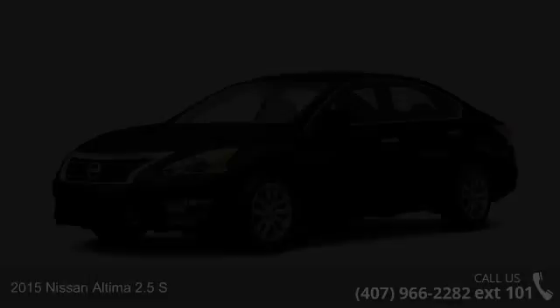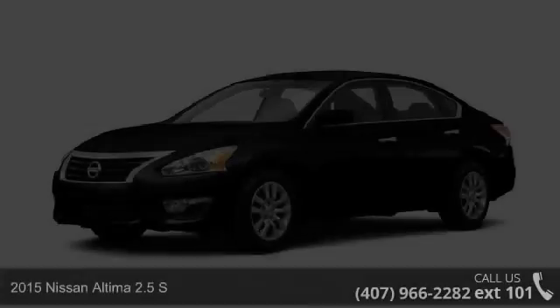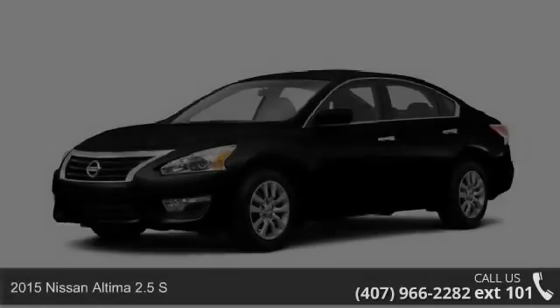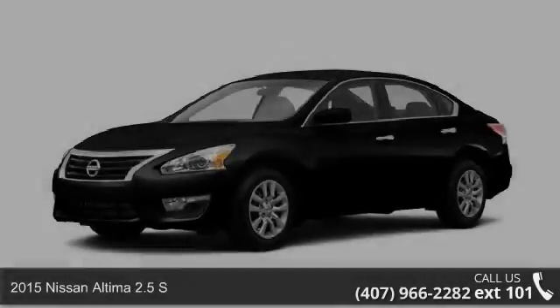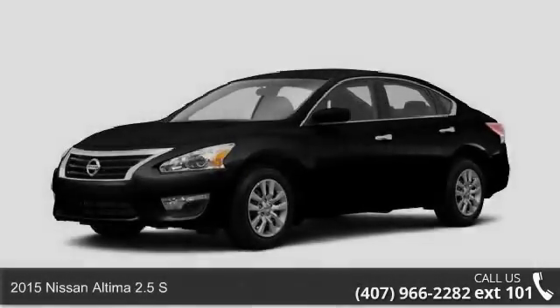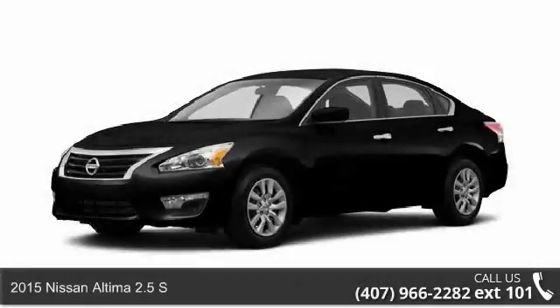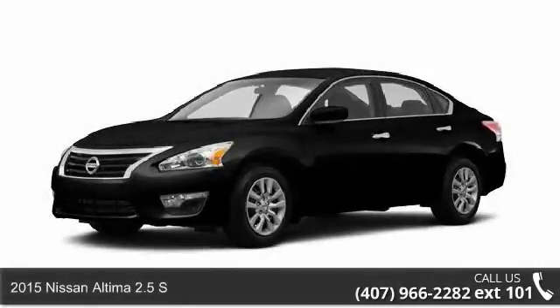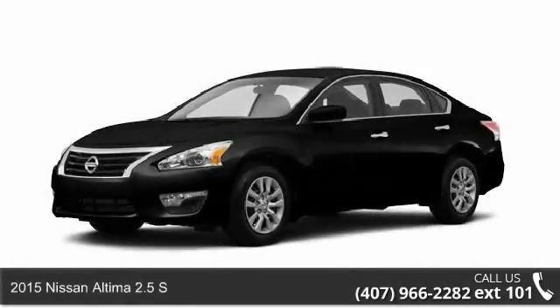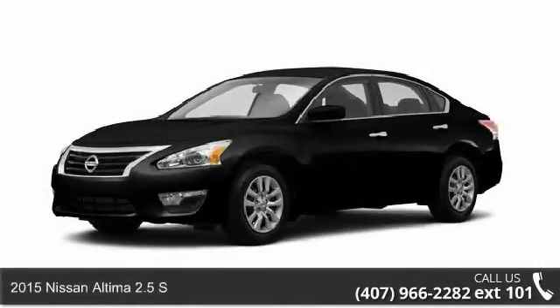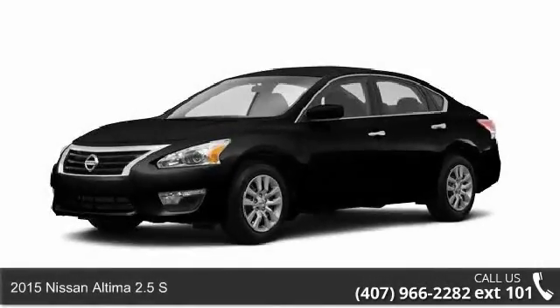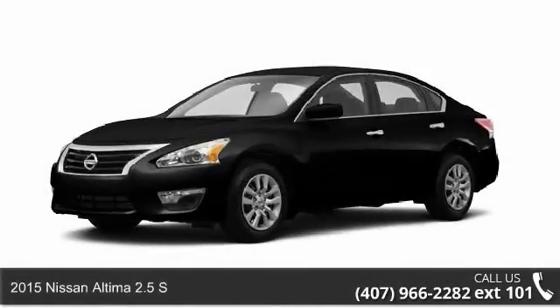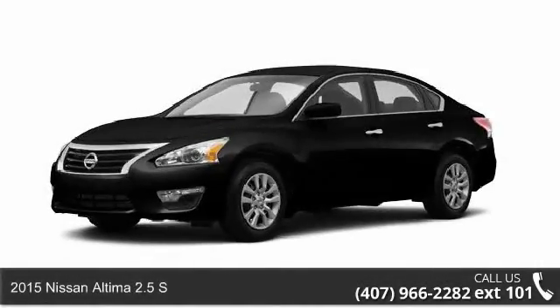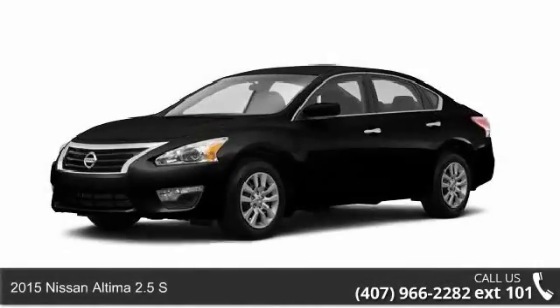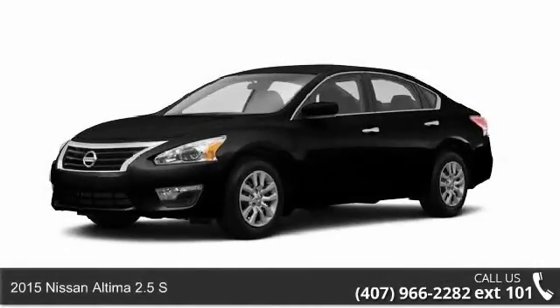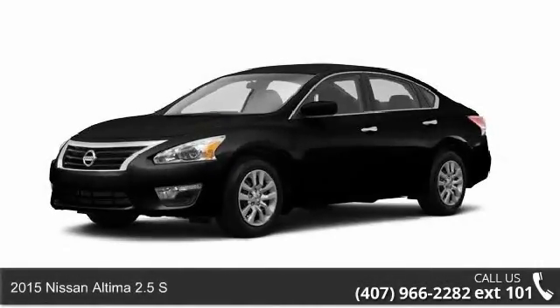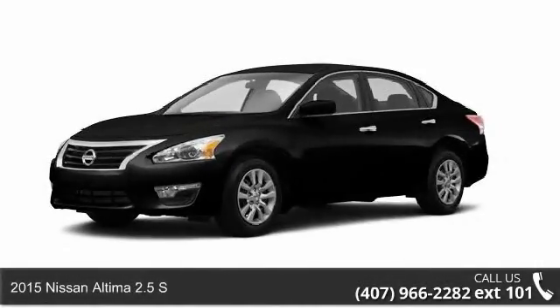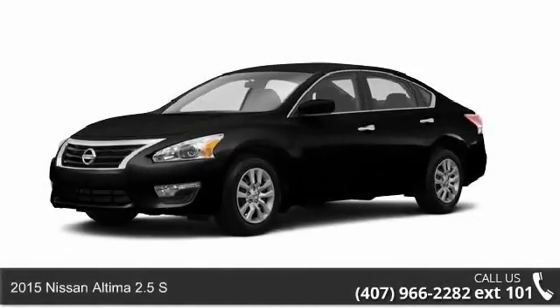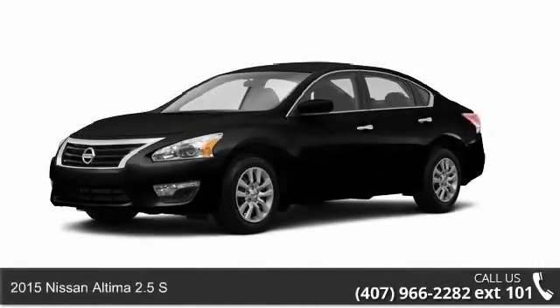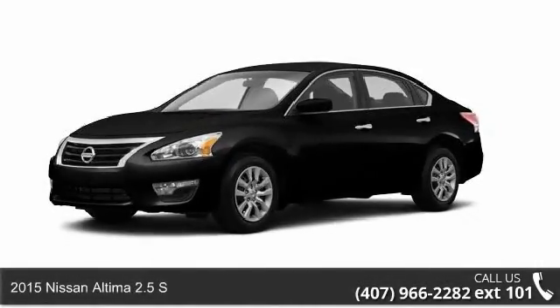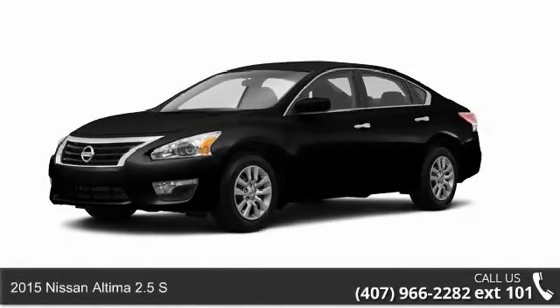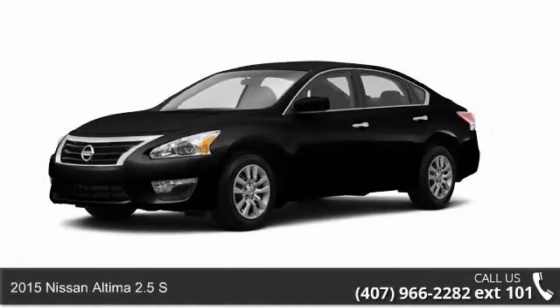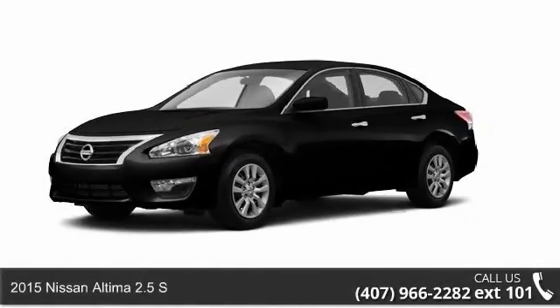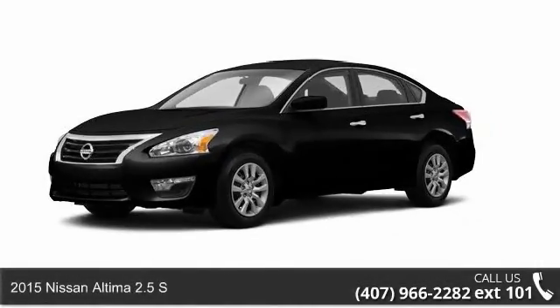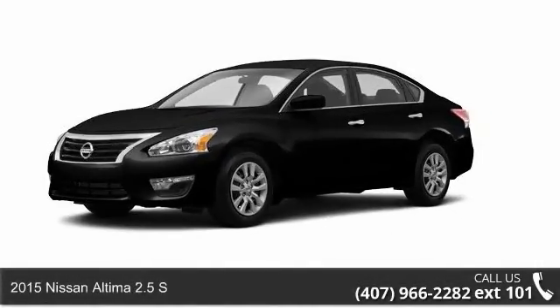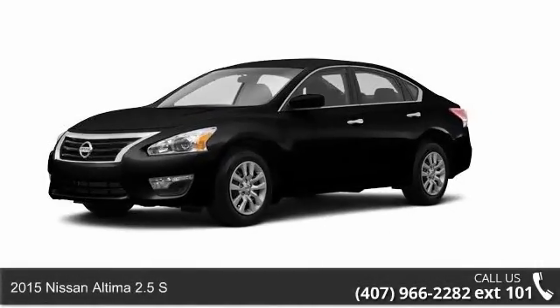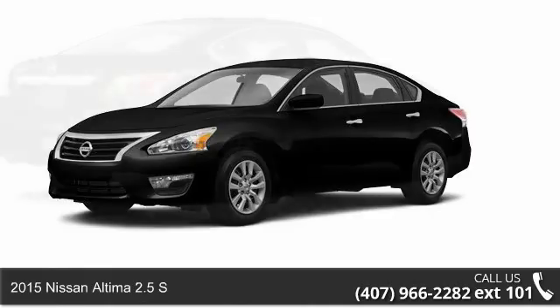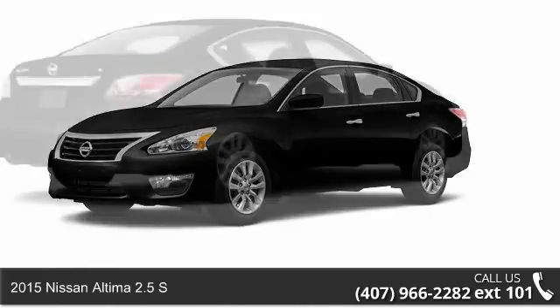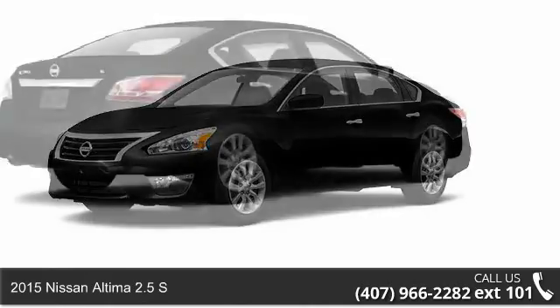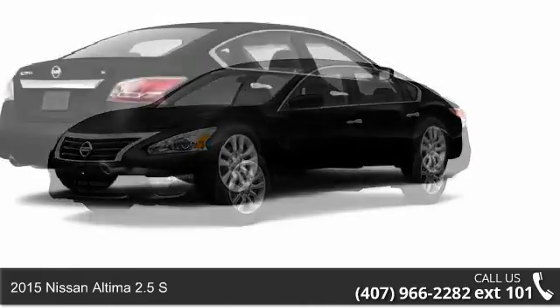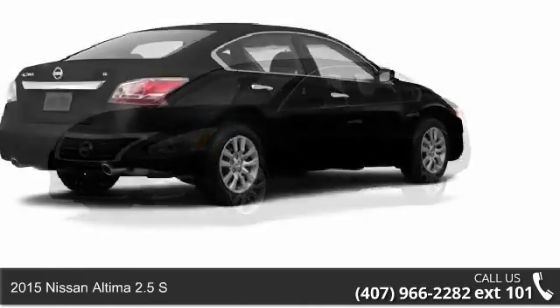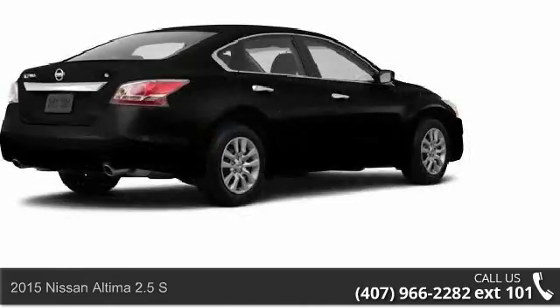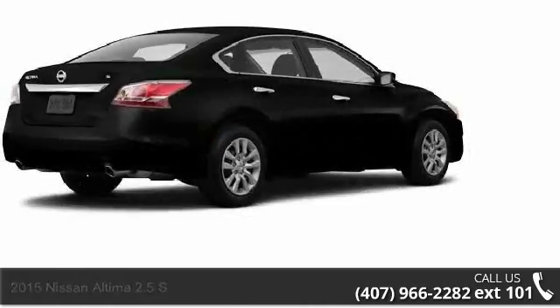Imagine yourself in this 2015 Nissan Altima. This may be the set of wheels you've been looking for.